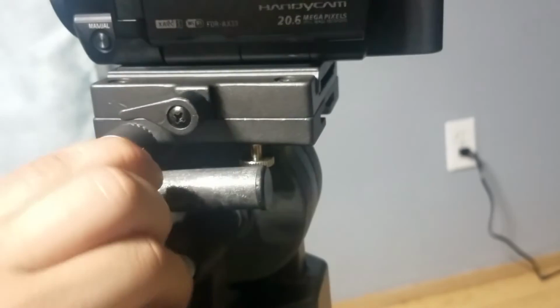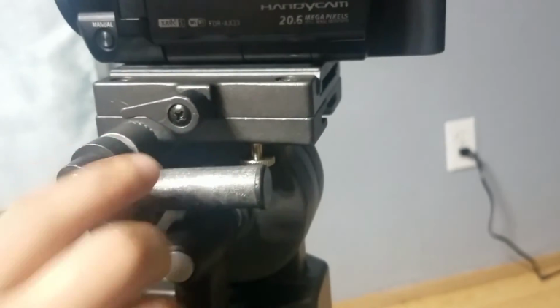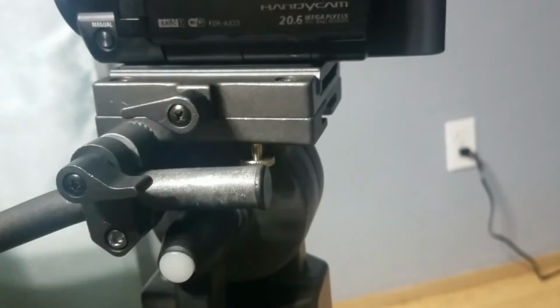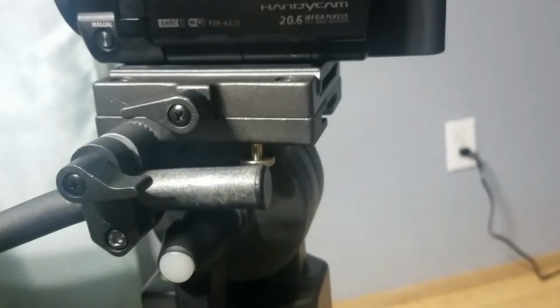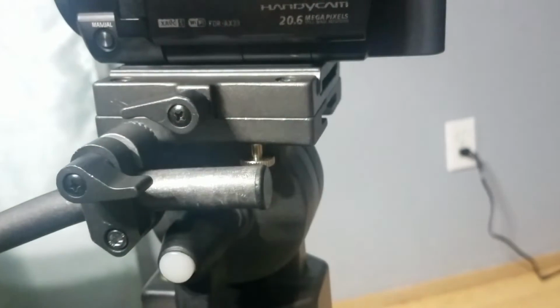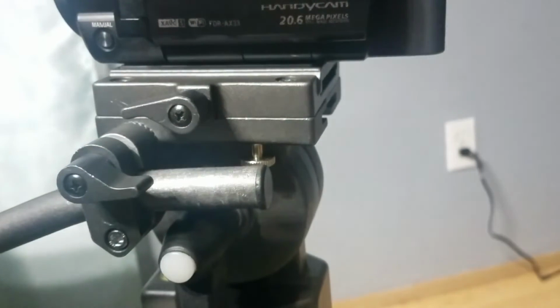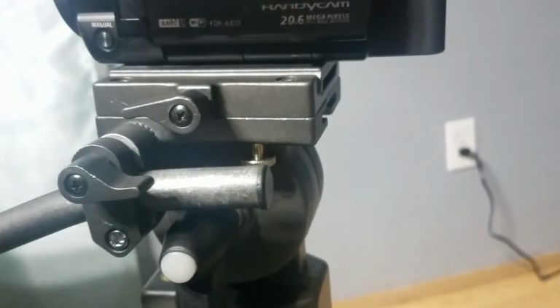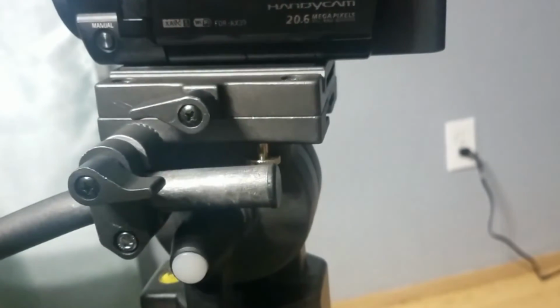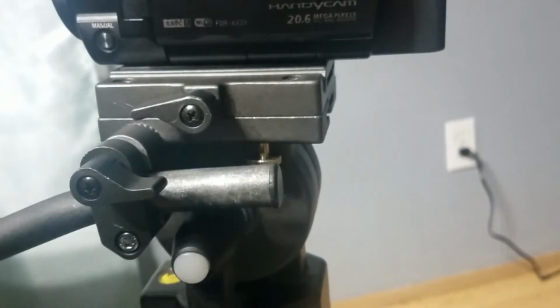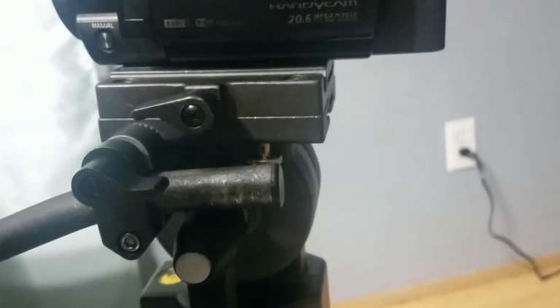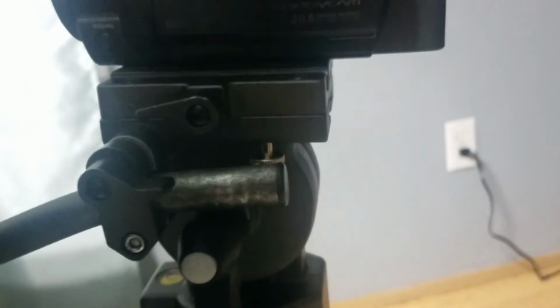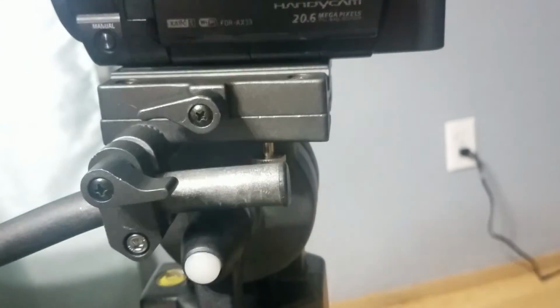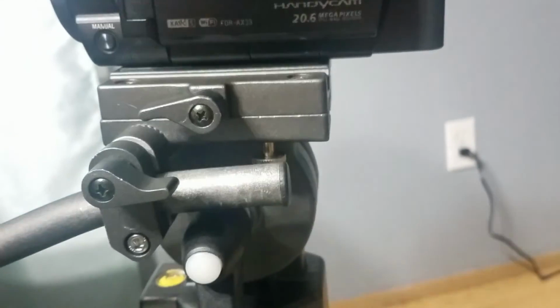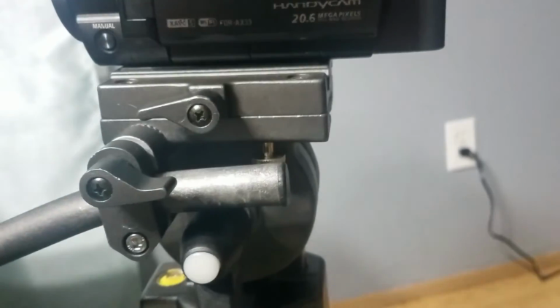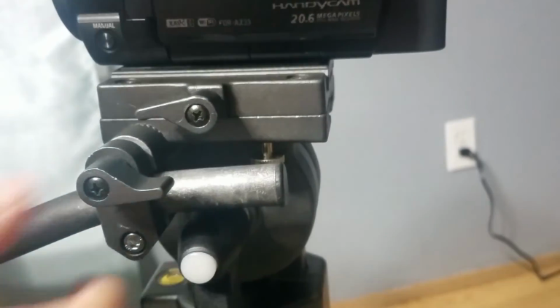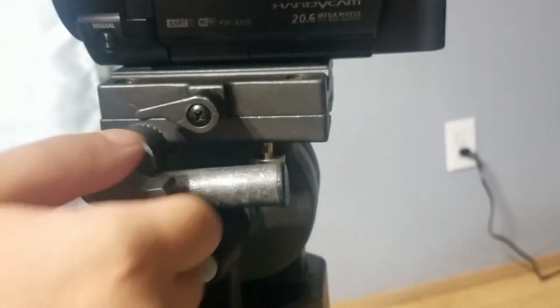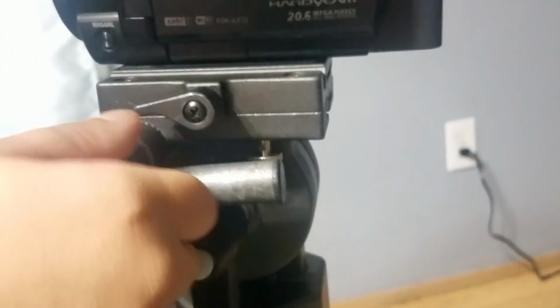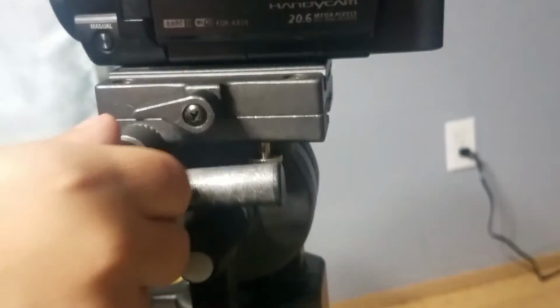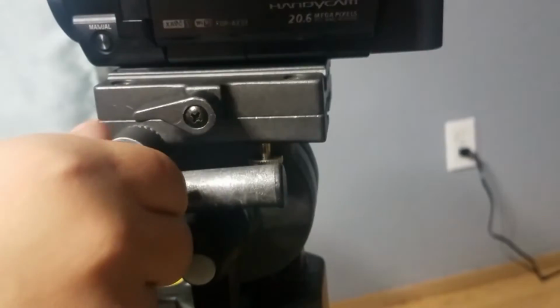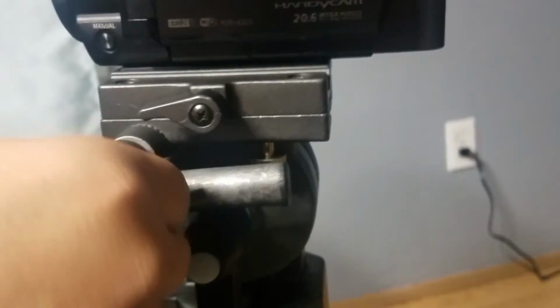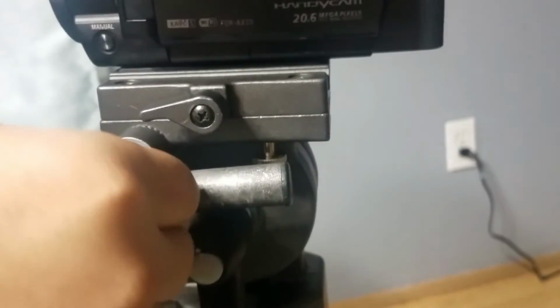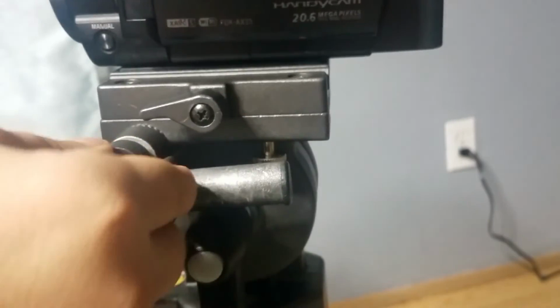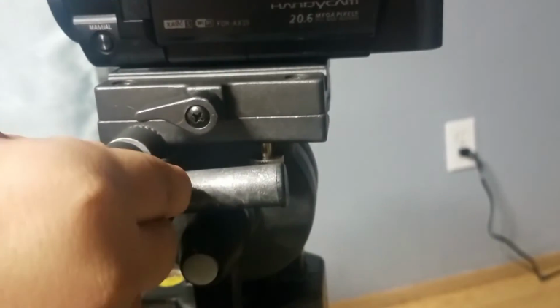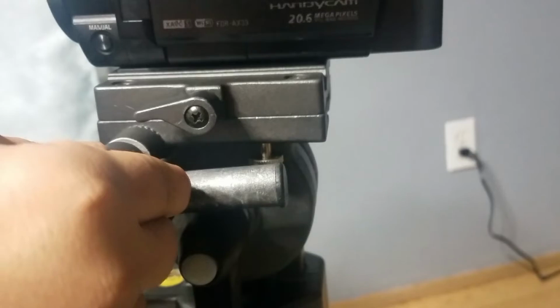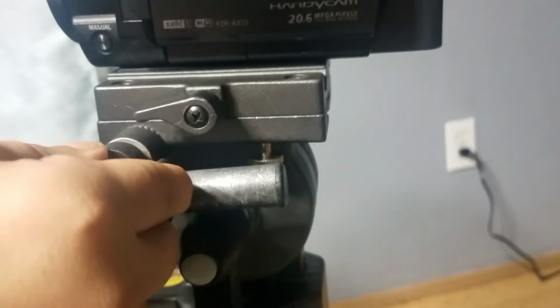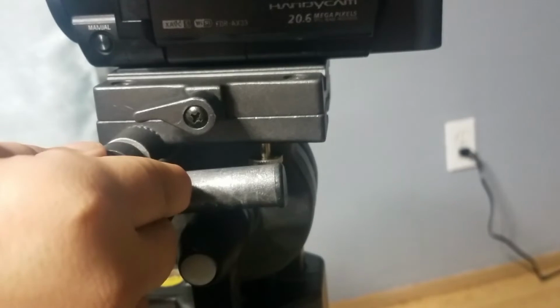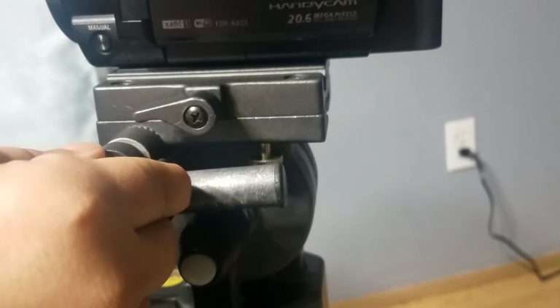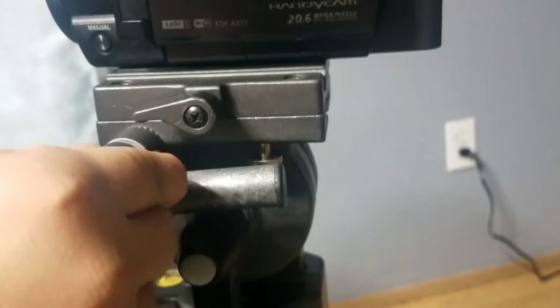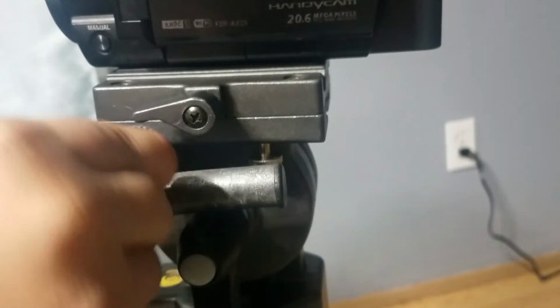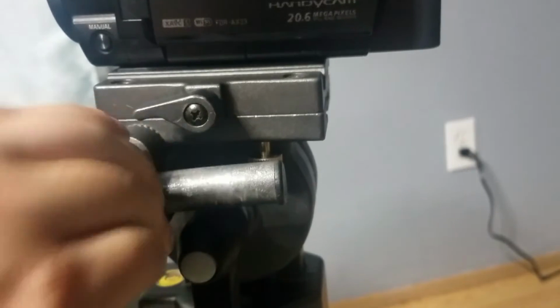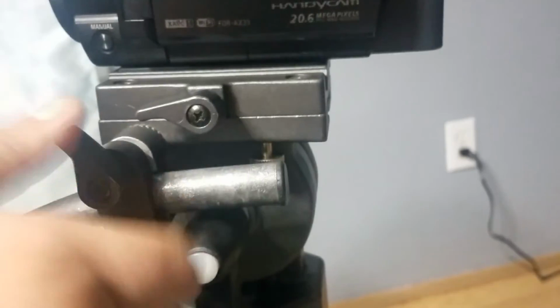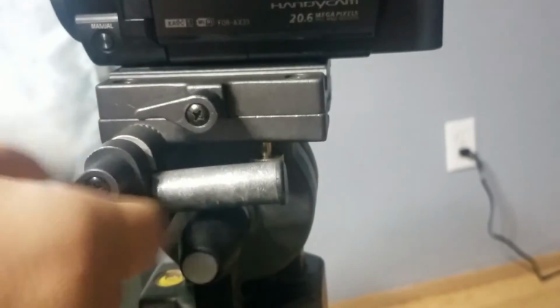And if you want to take off the tripod handle, just turn it to the left like so.